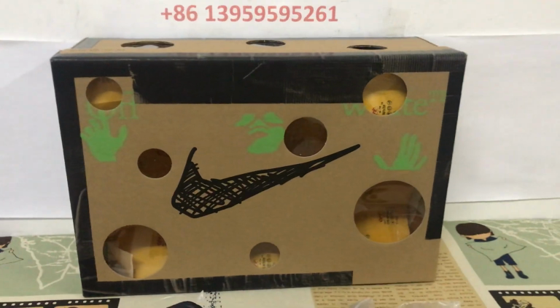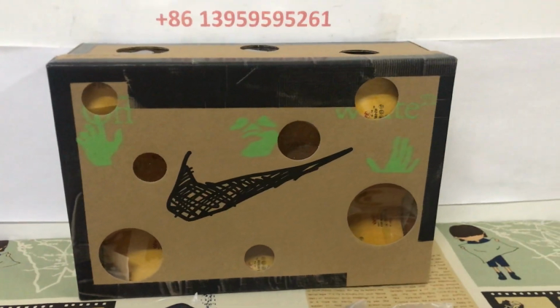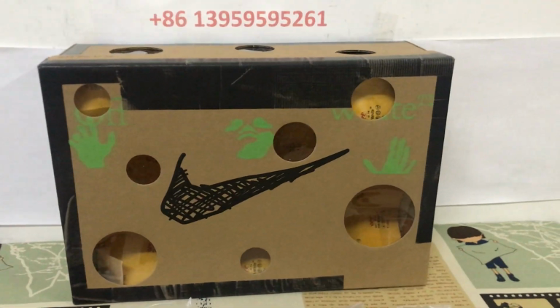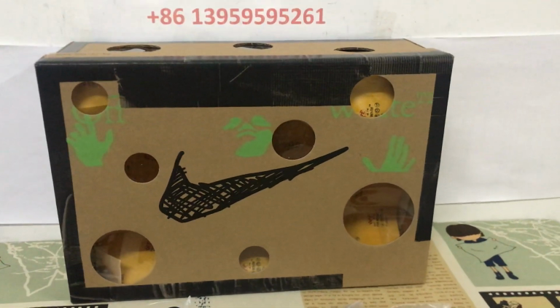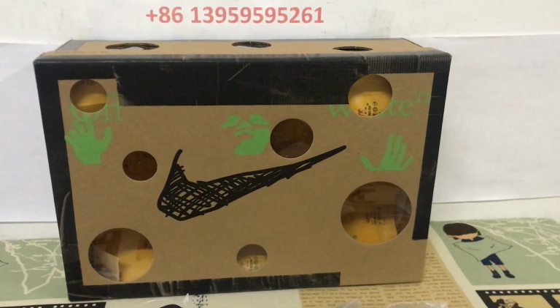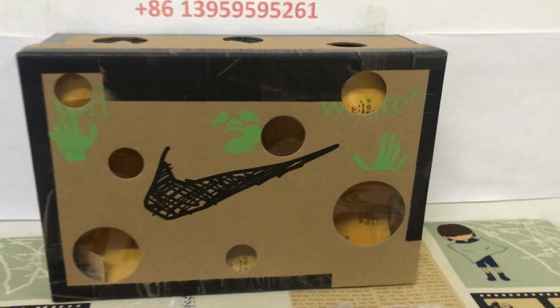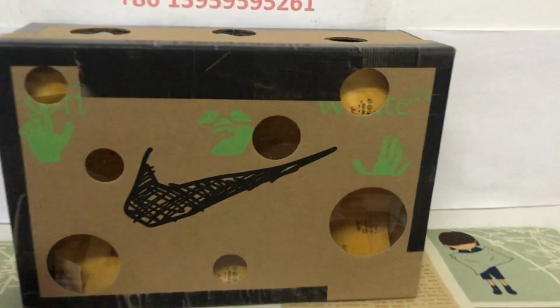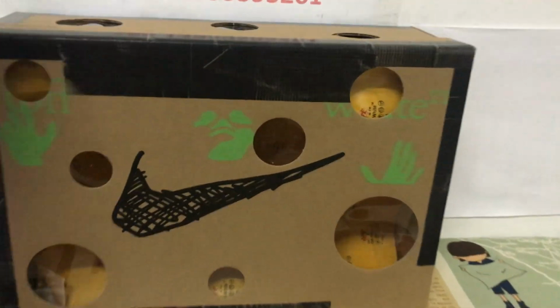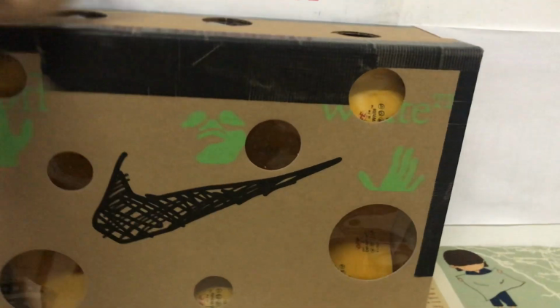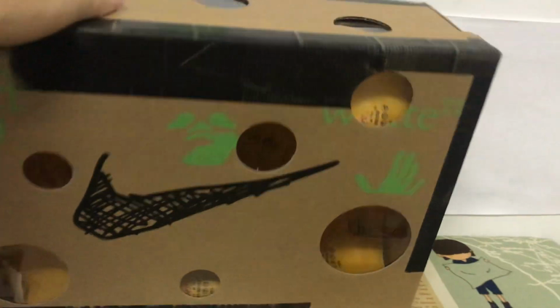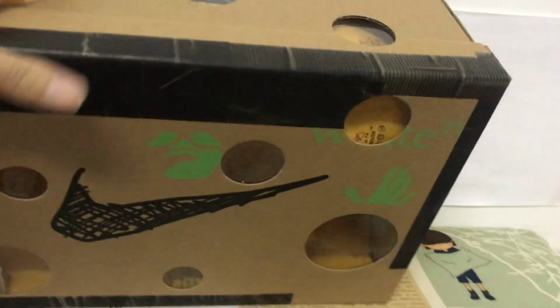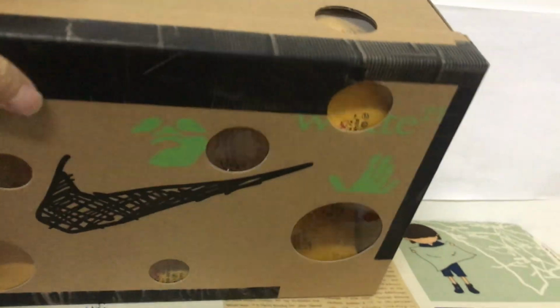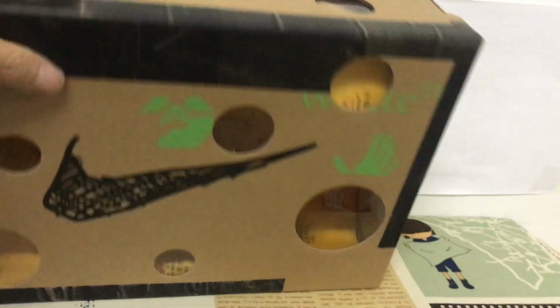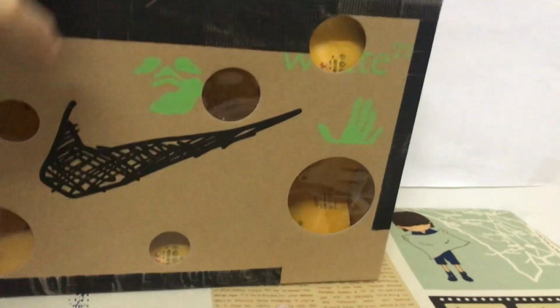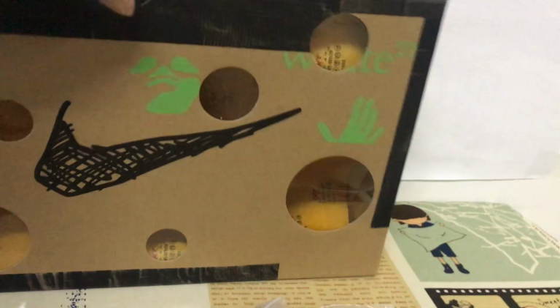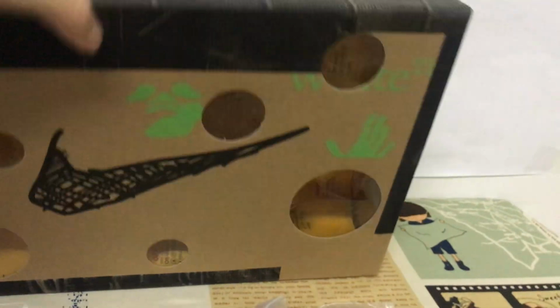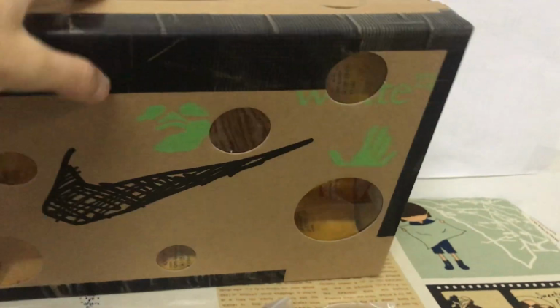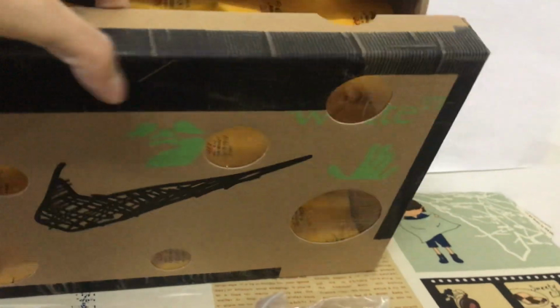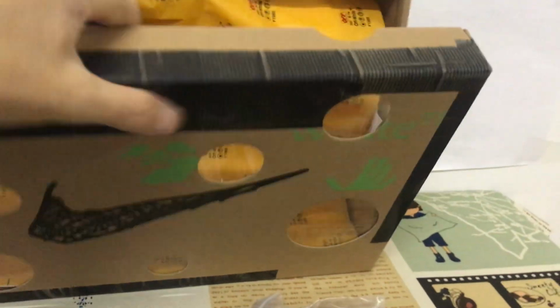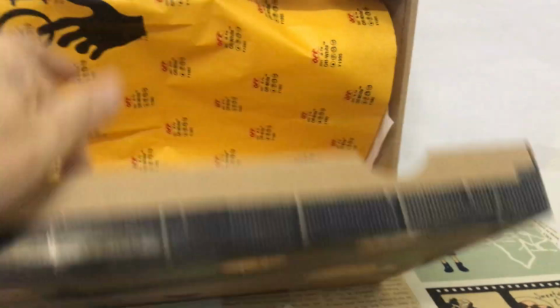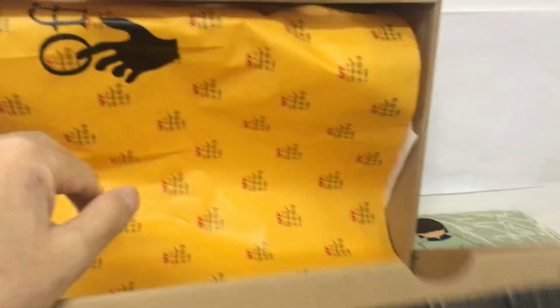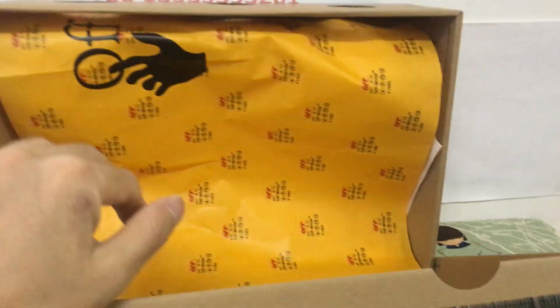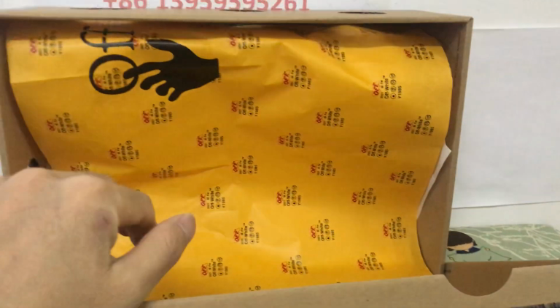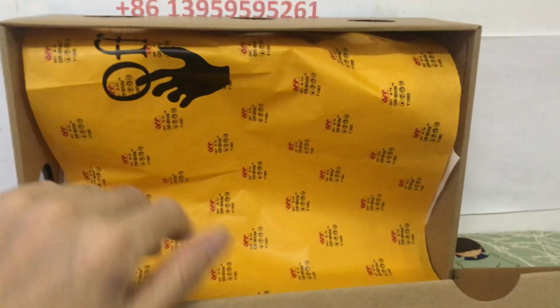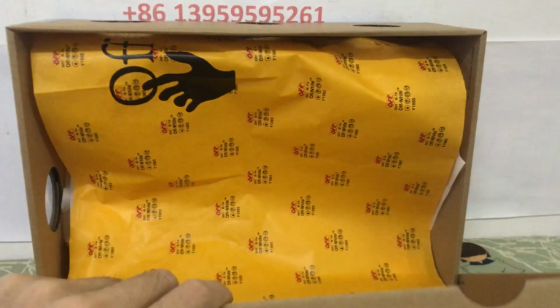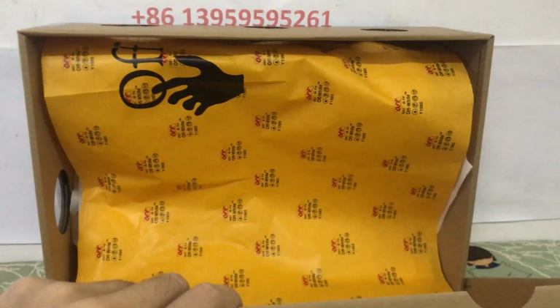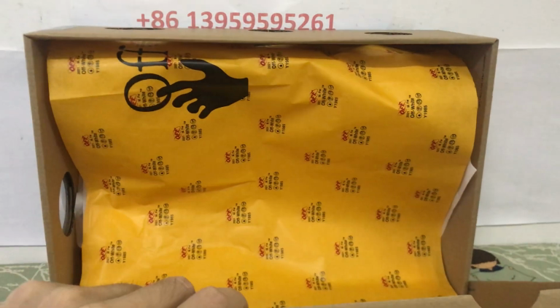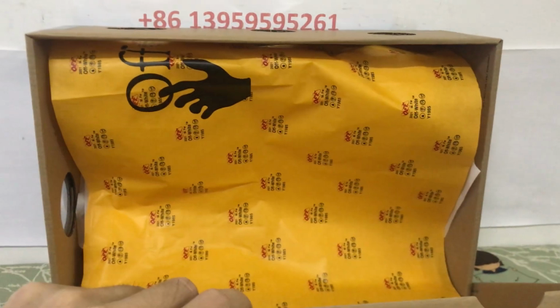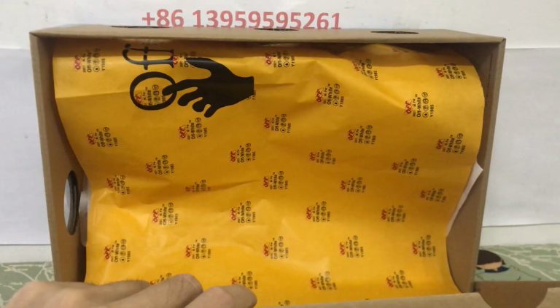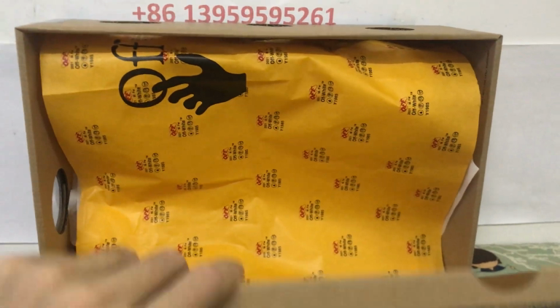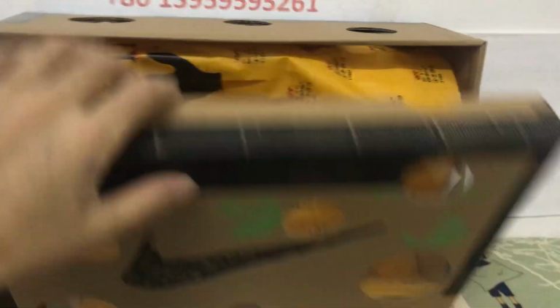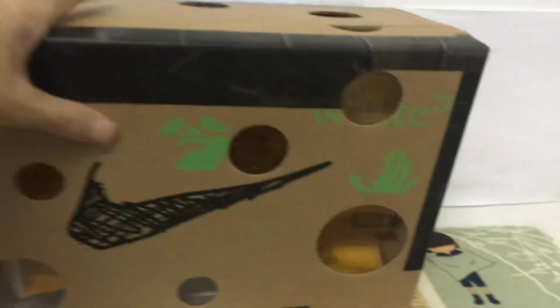Box — comes with the white packing paper.